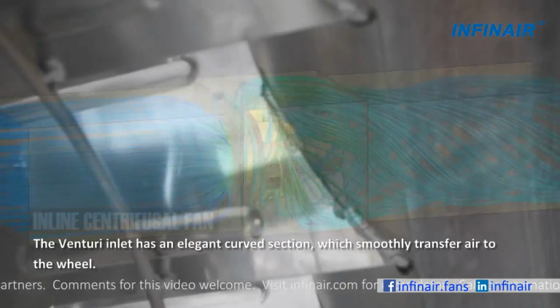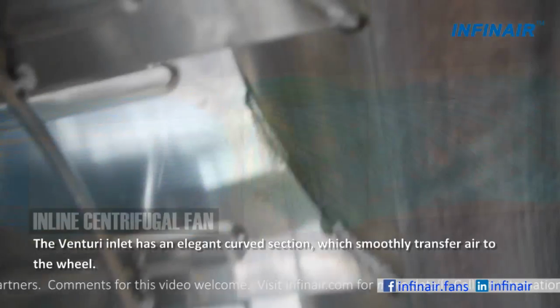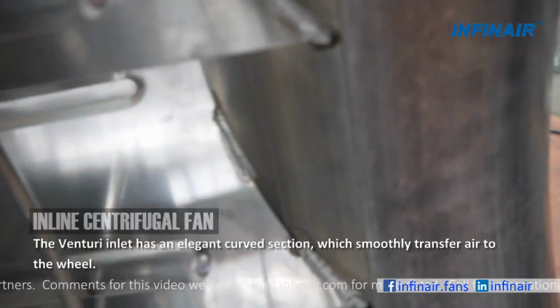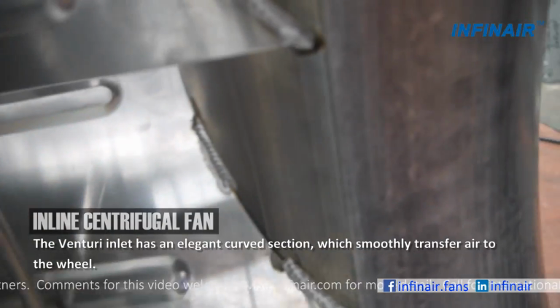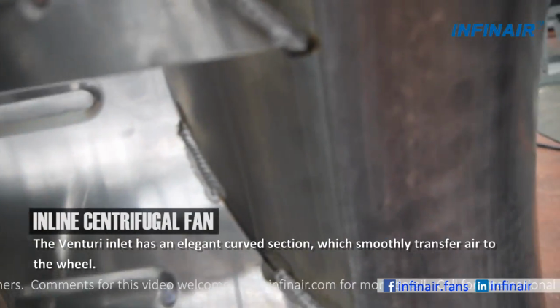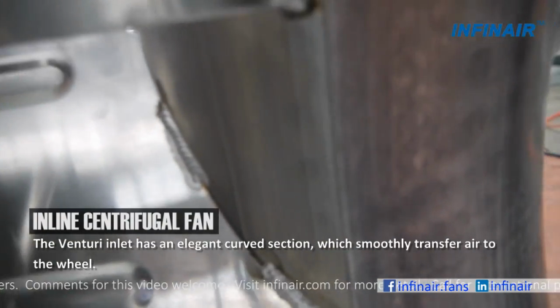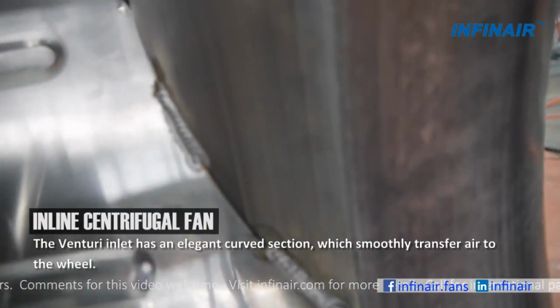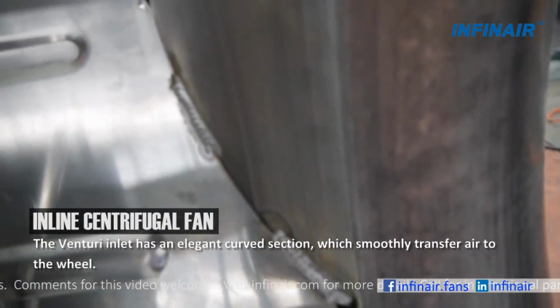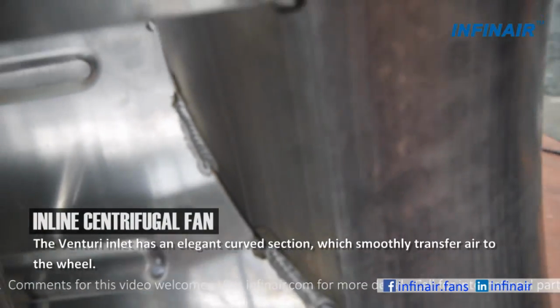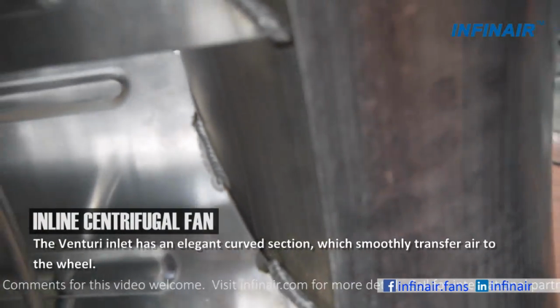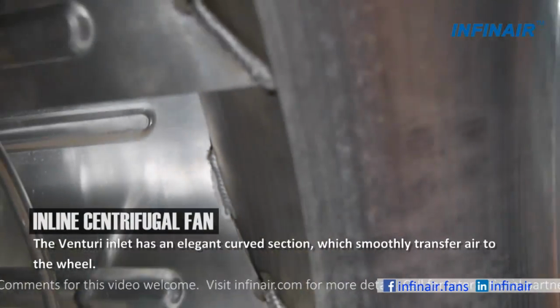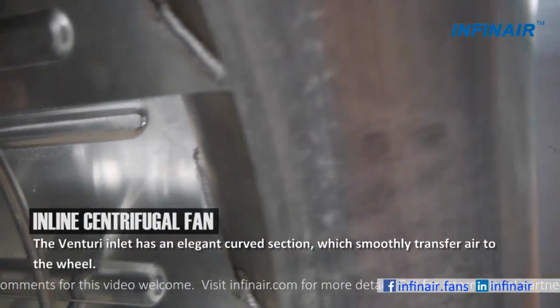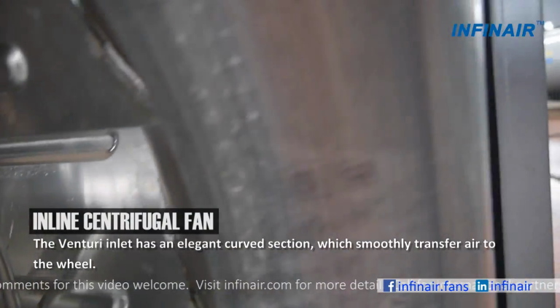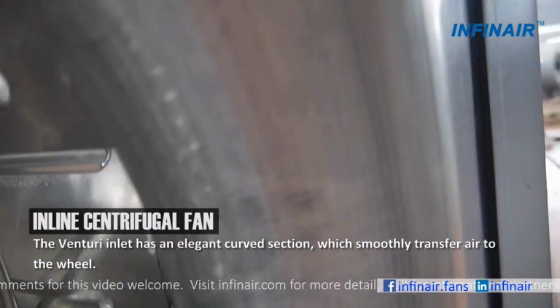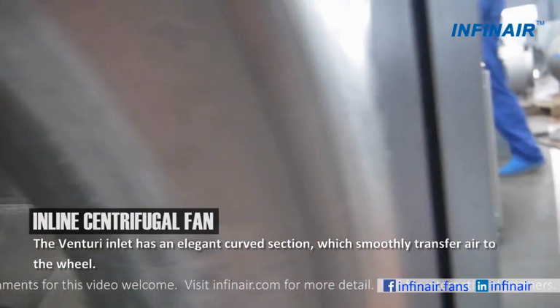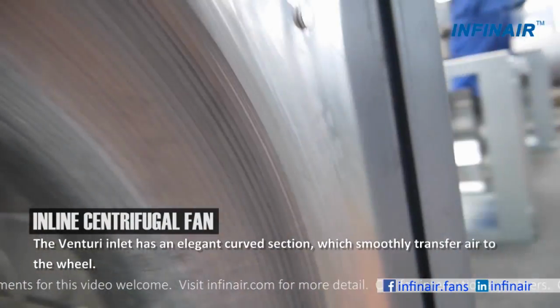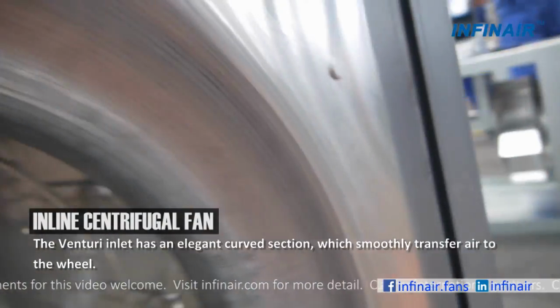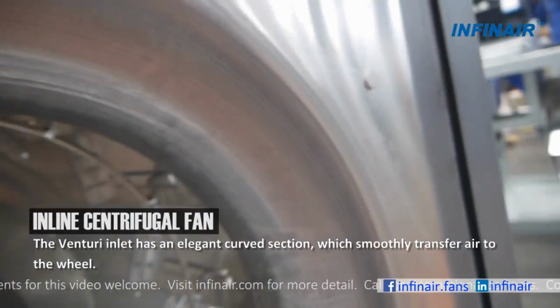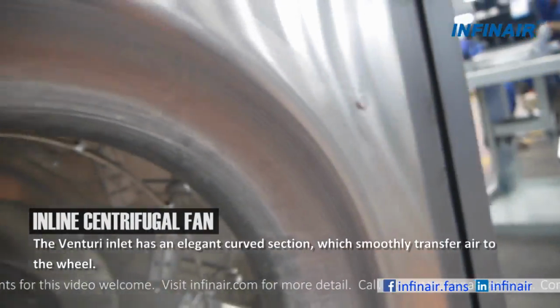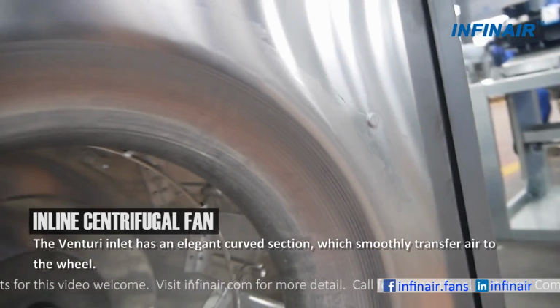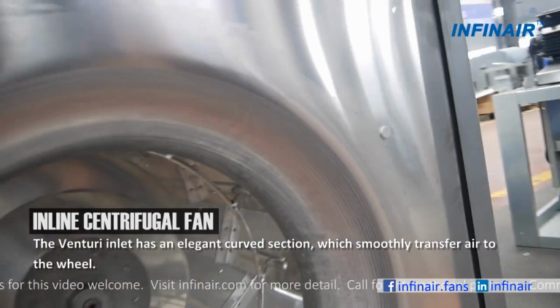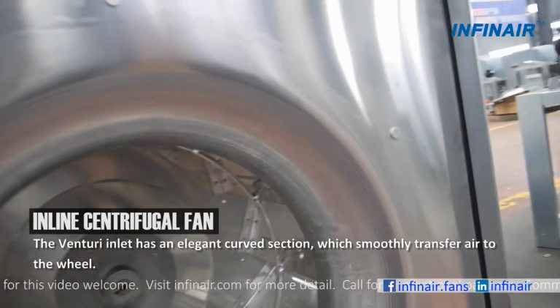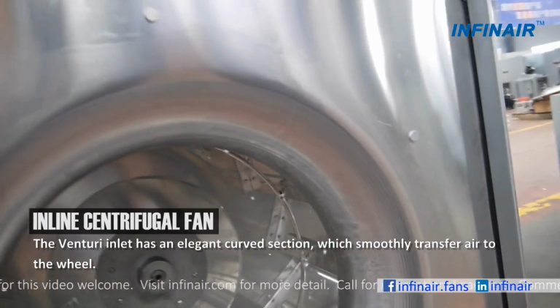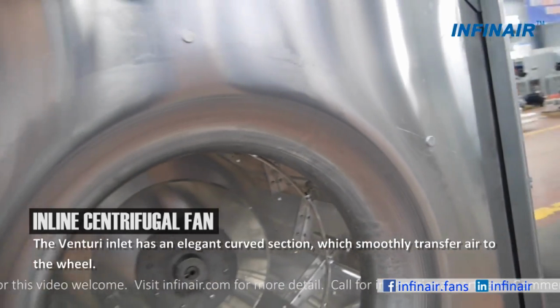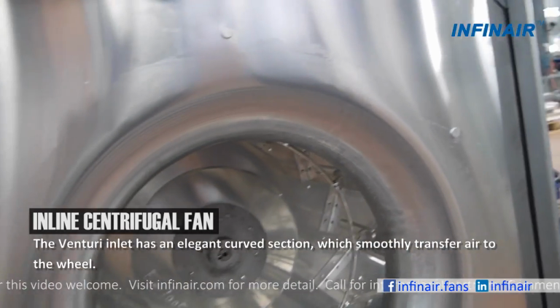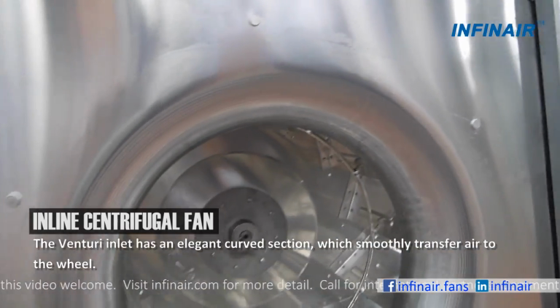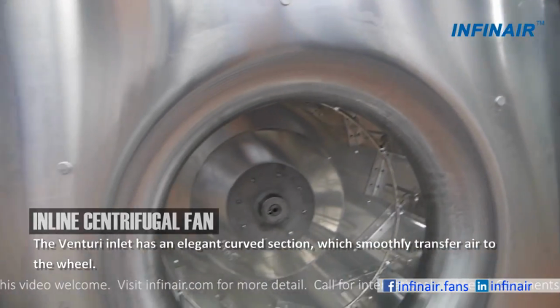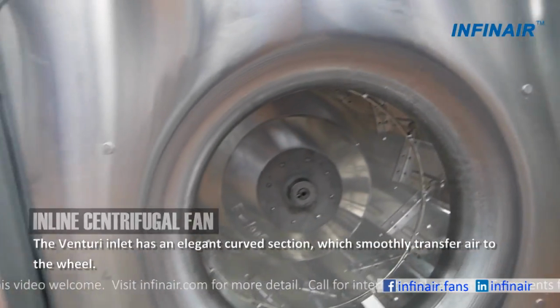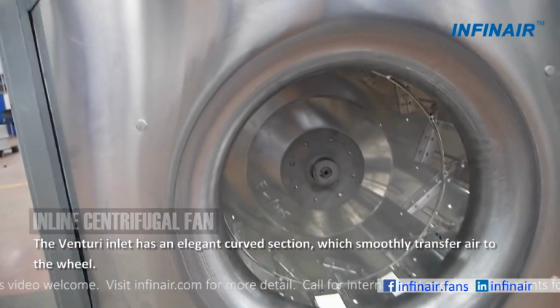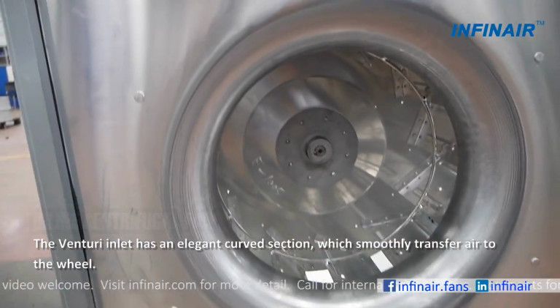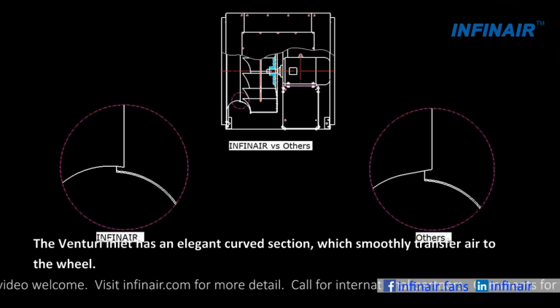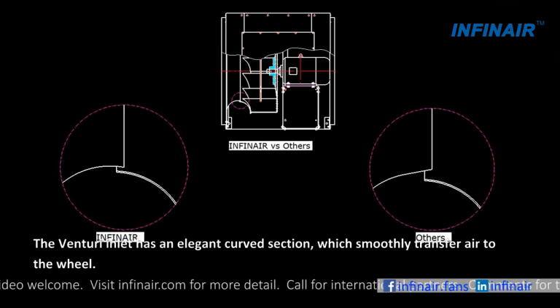The Venturi inlet has an elegant curved section, which smoothly transfers air to the wheel.